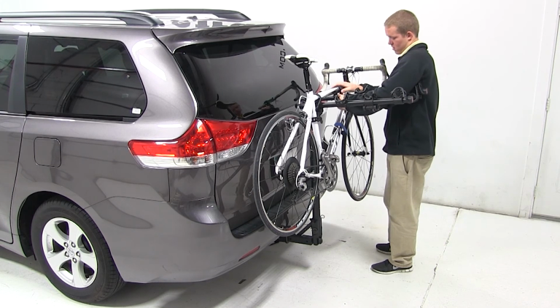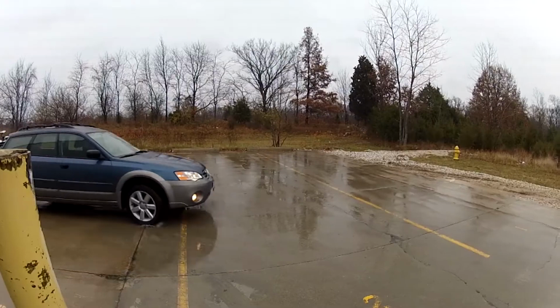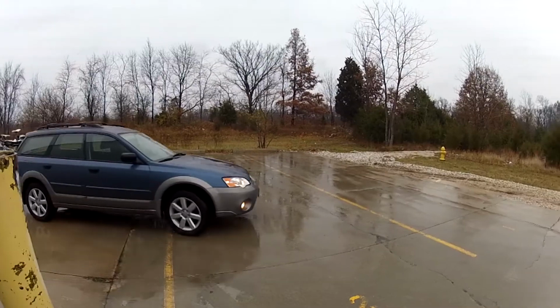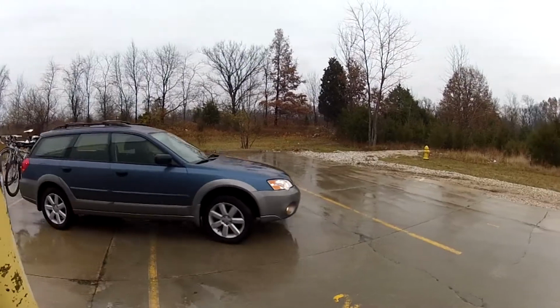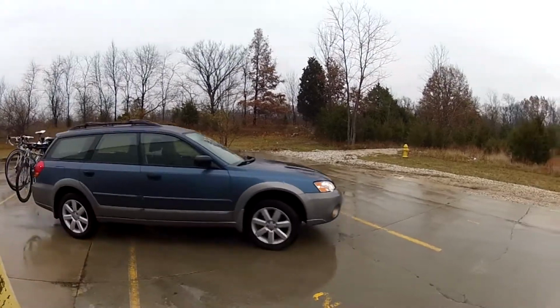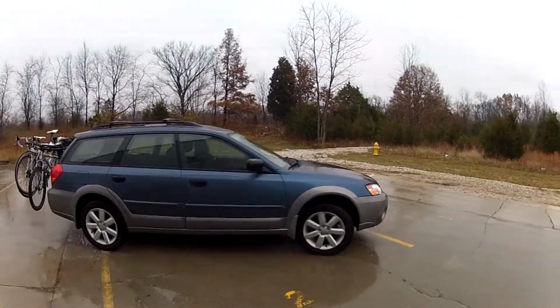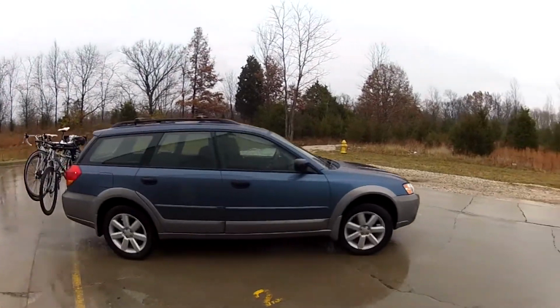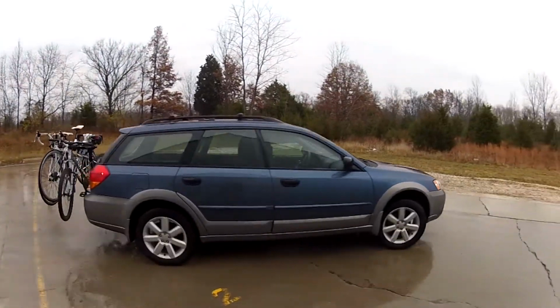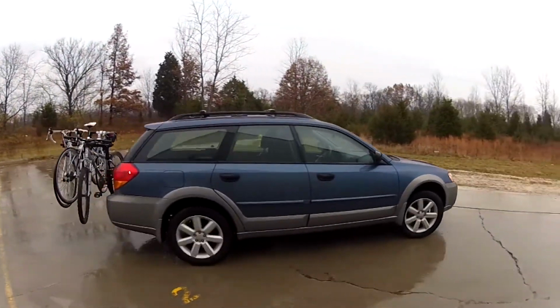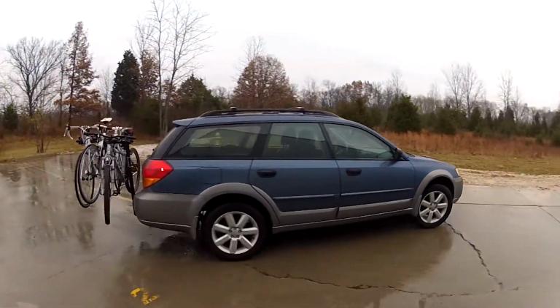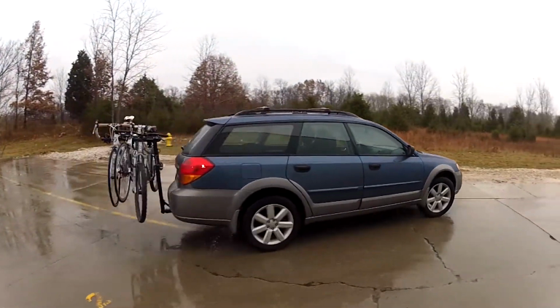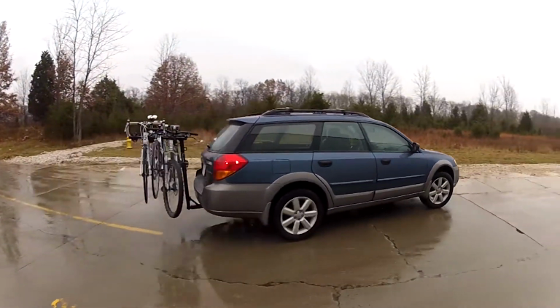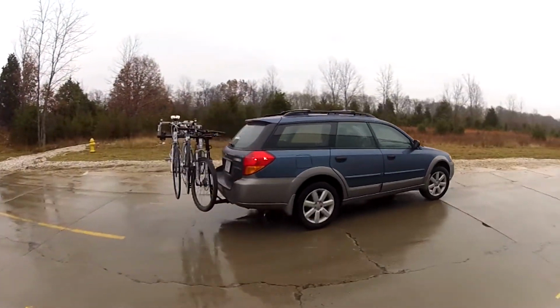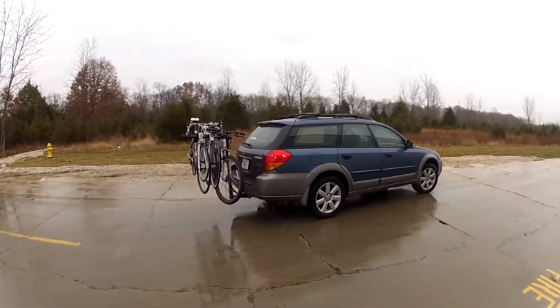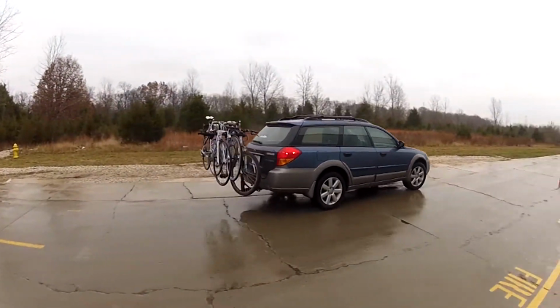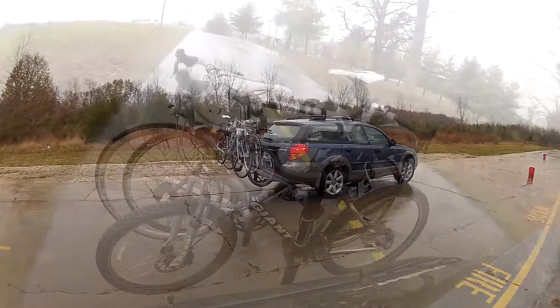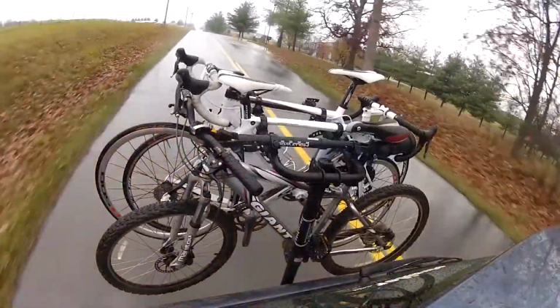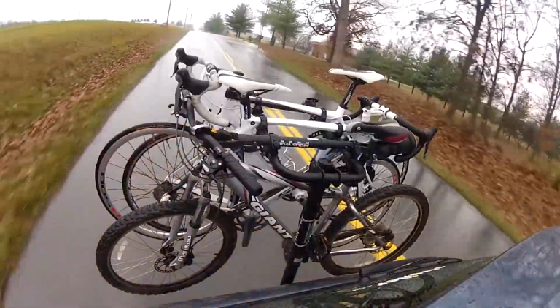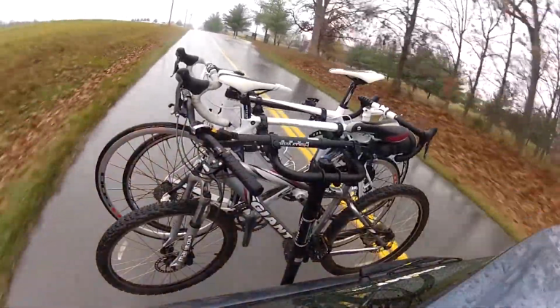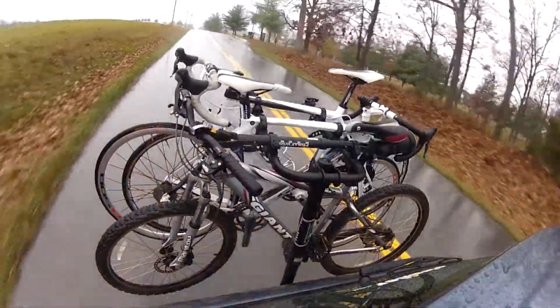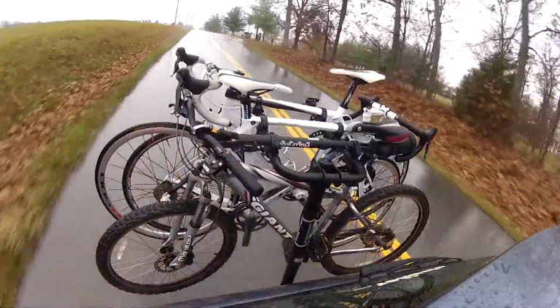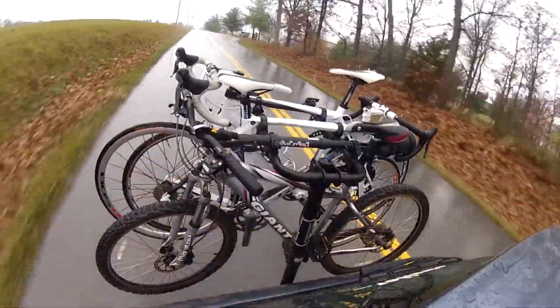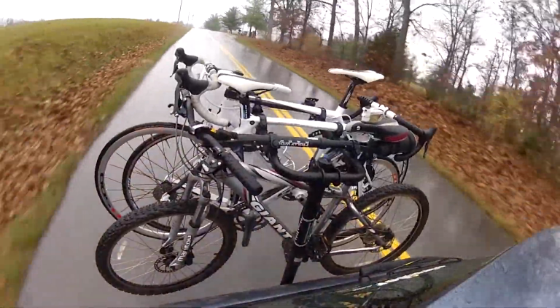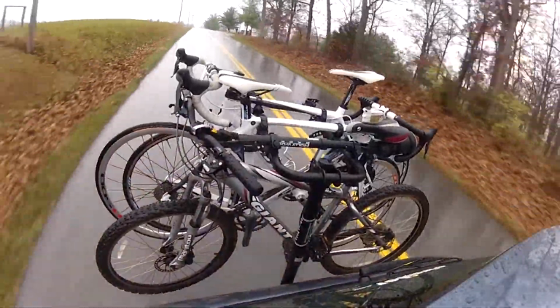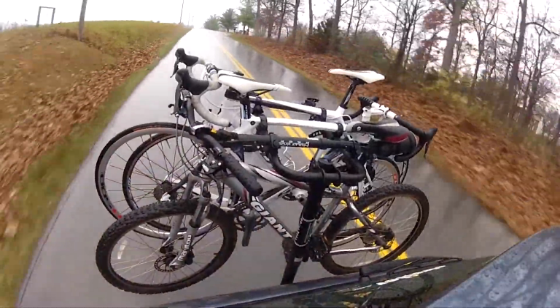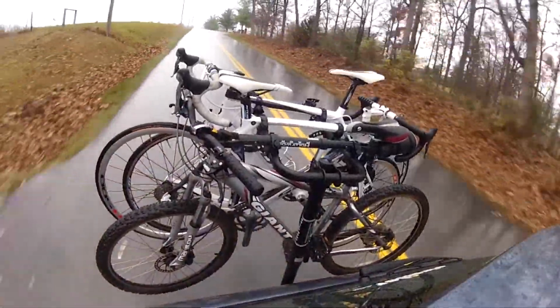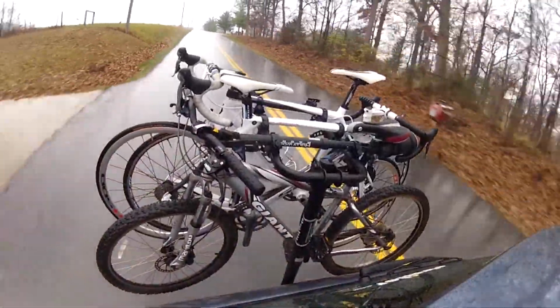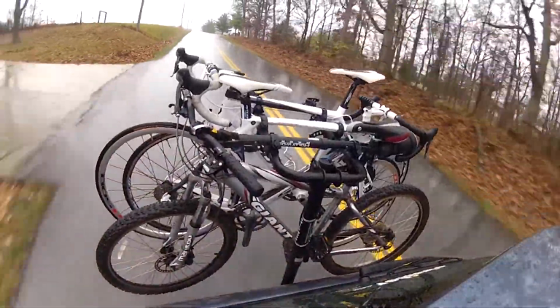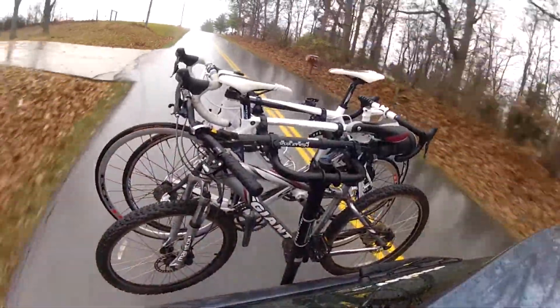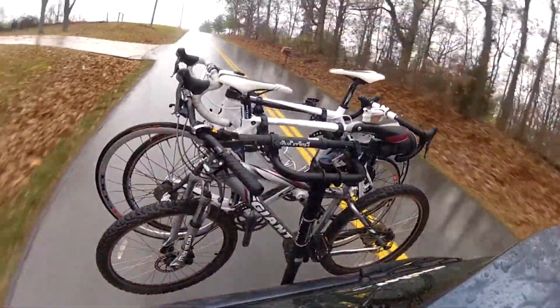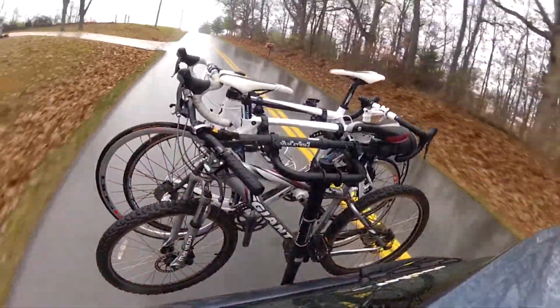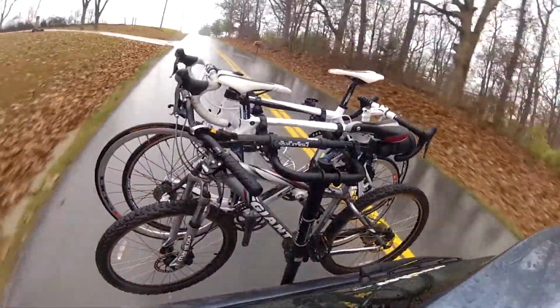With our bike all loaded up, that'll complete today's test fit for the Hollywood Racks Traveler, part number HR8500, on our 2013 Toyota Sienna.